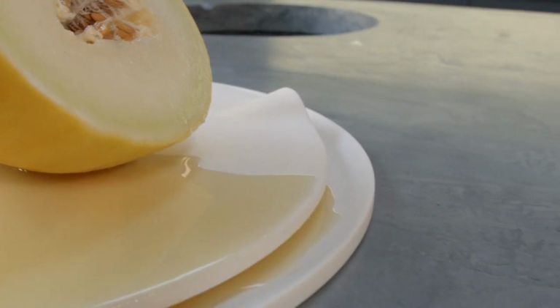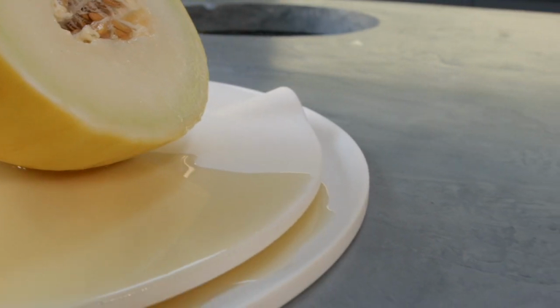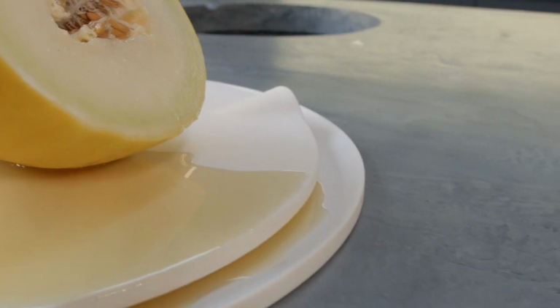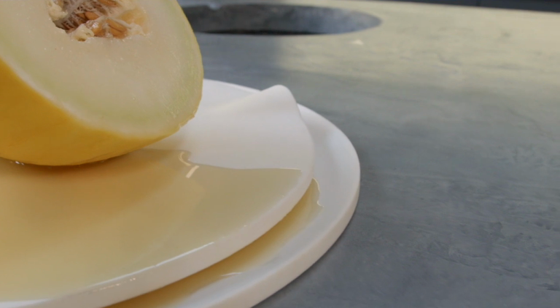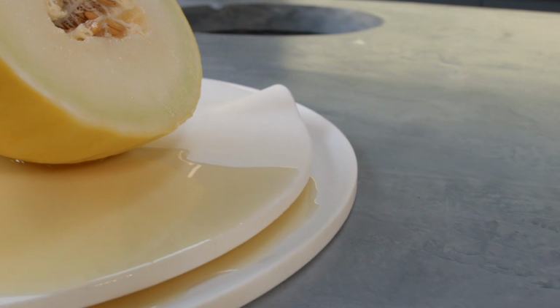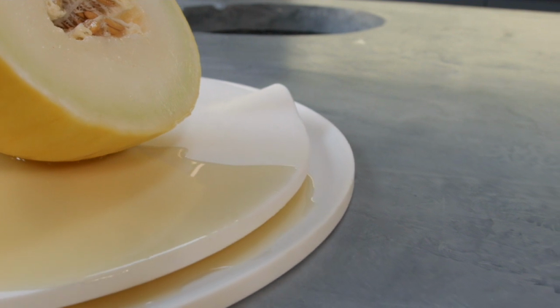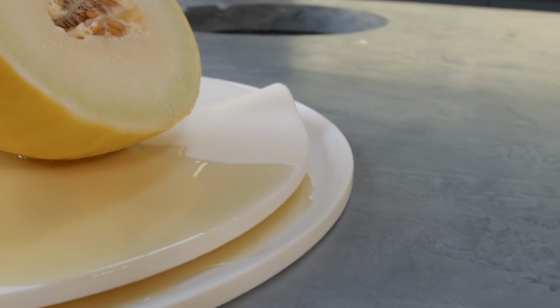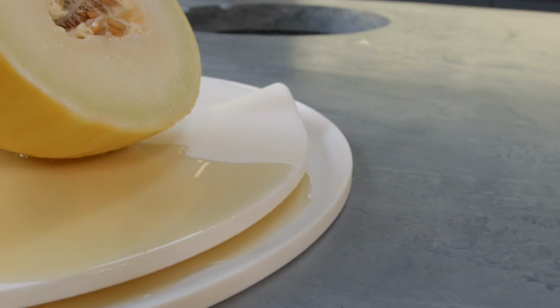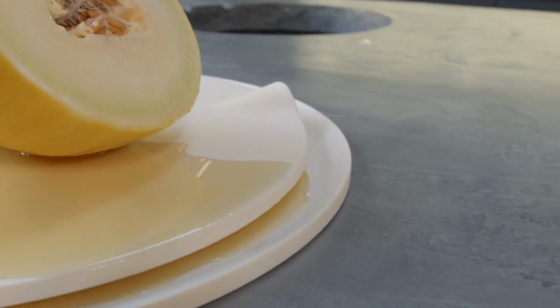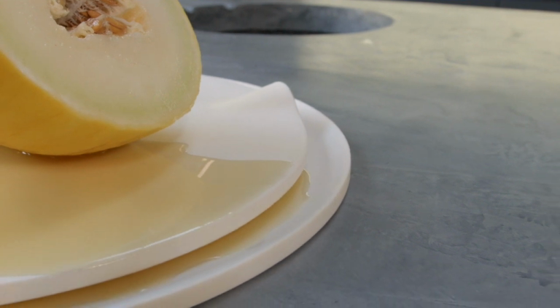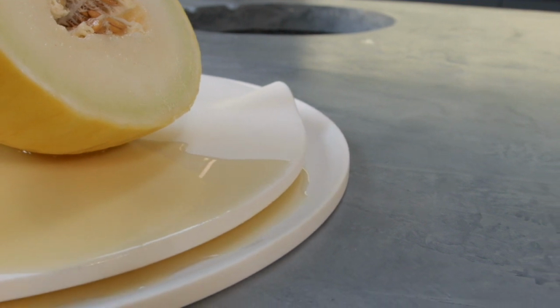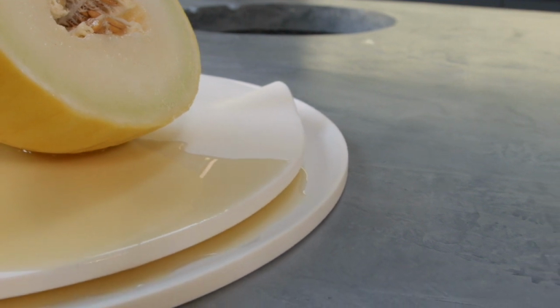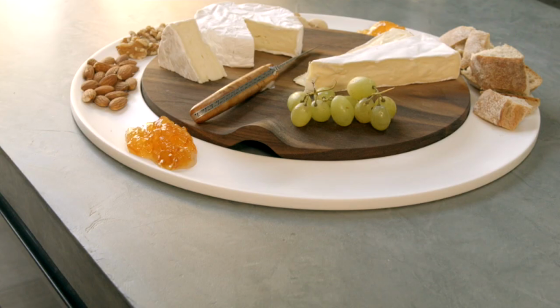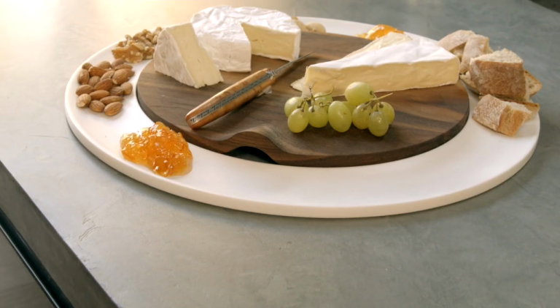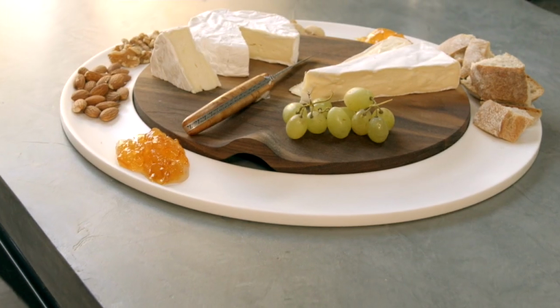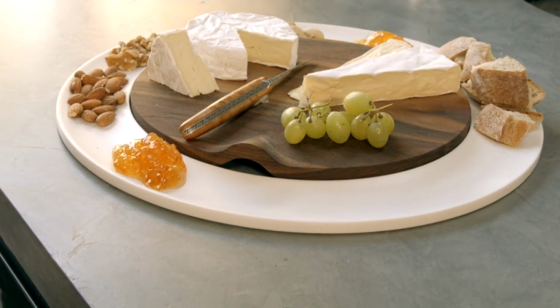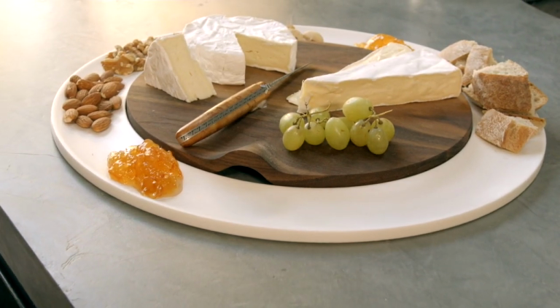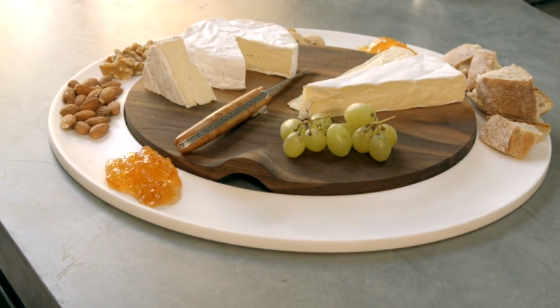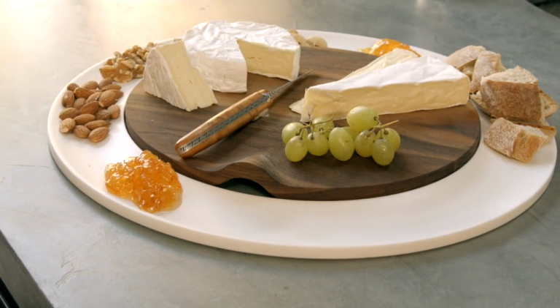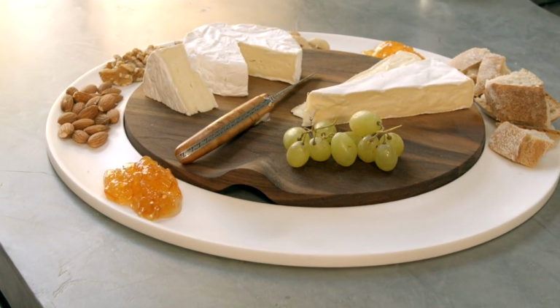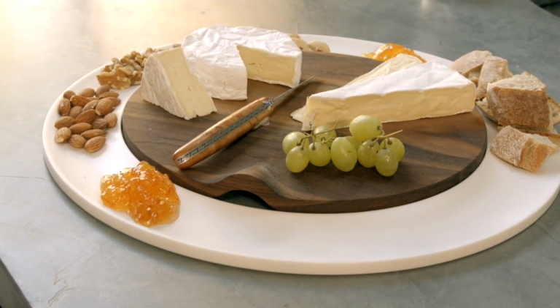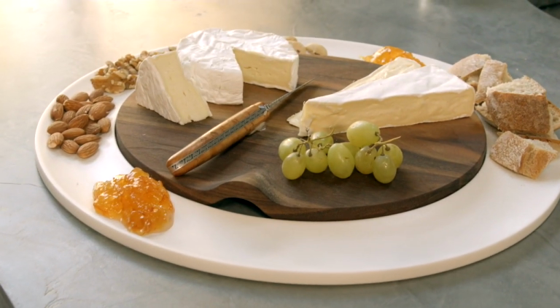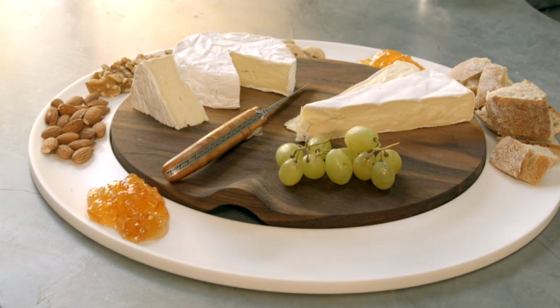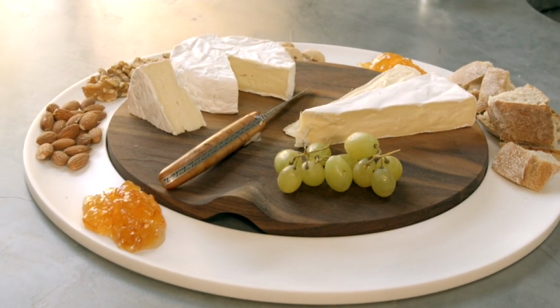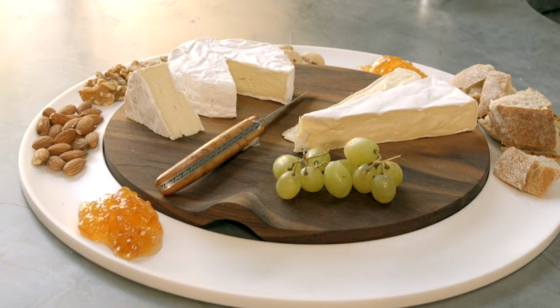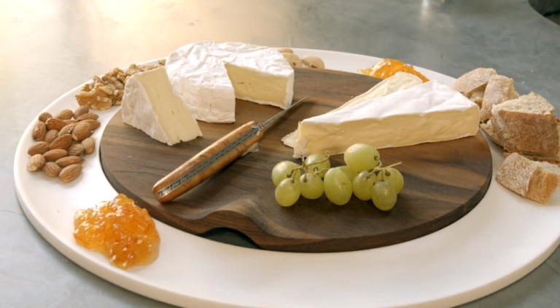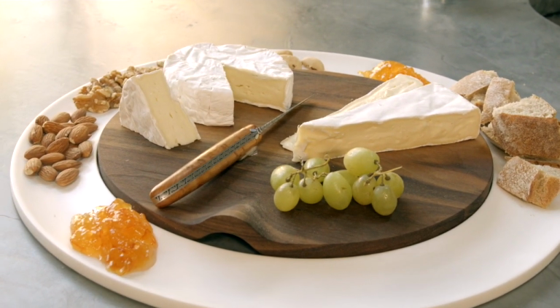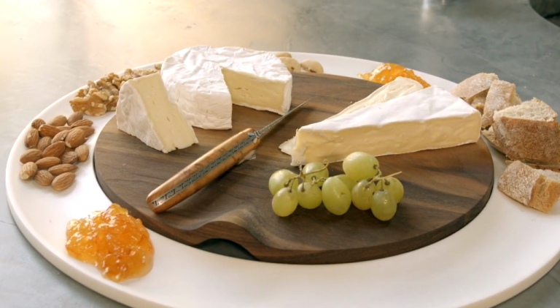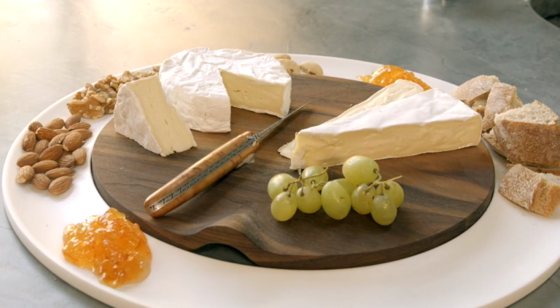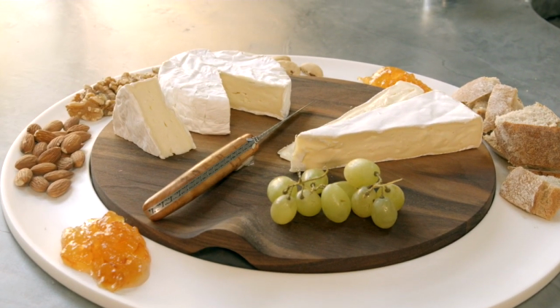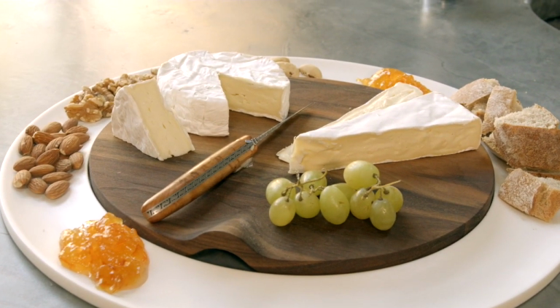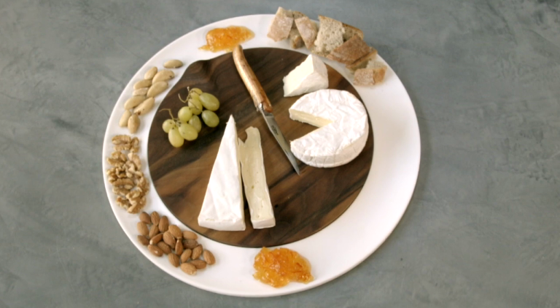There are more ways to use the cutting board. For example, use it as a simple cheese platter.